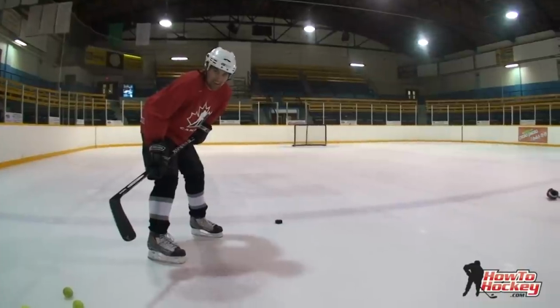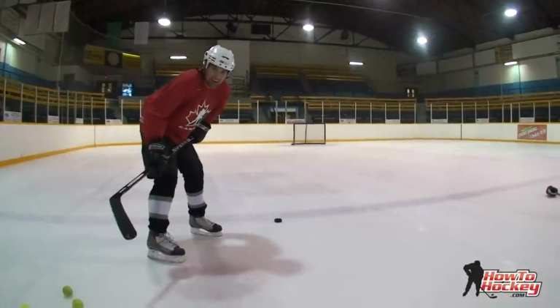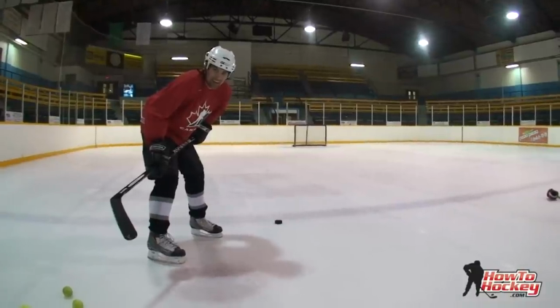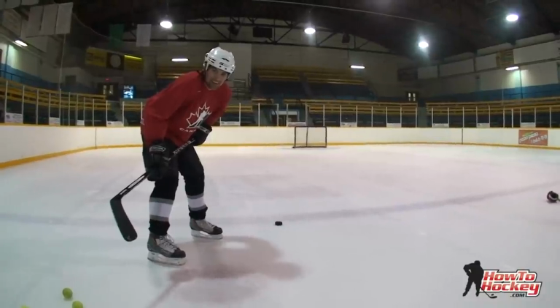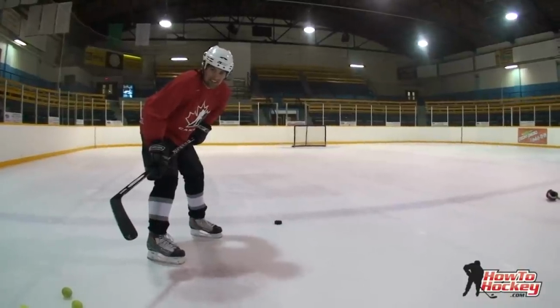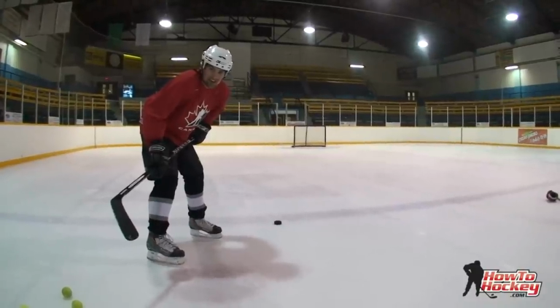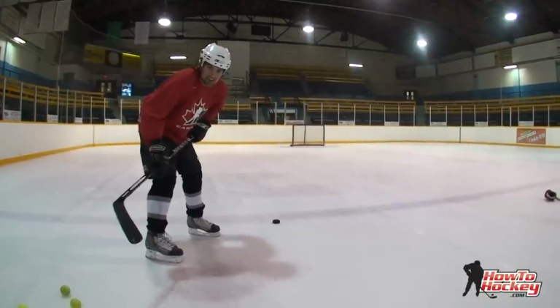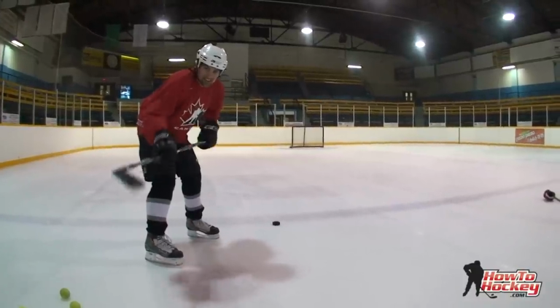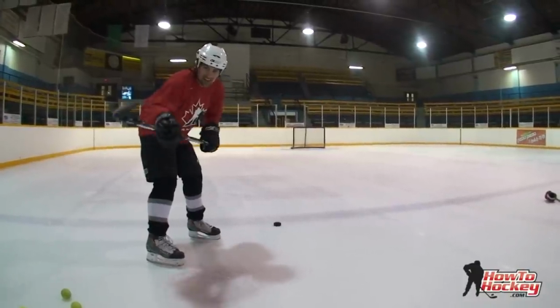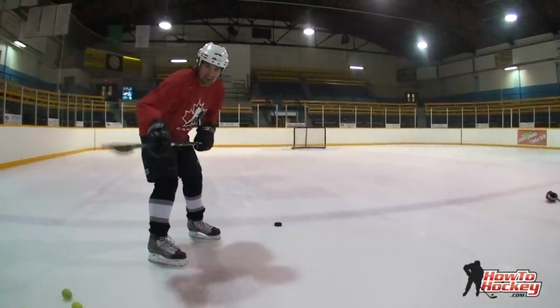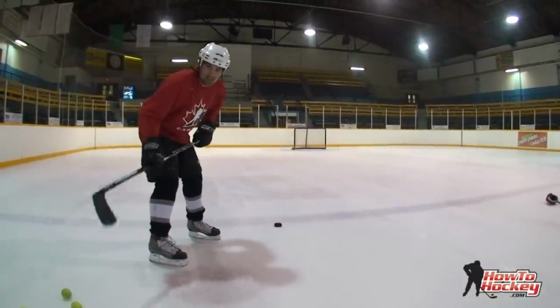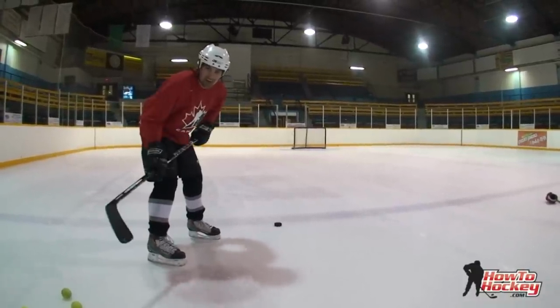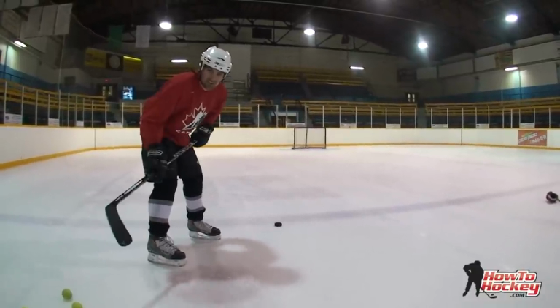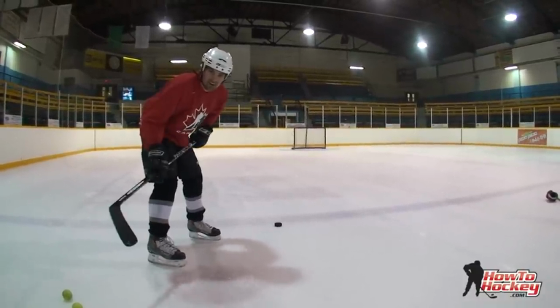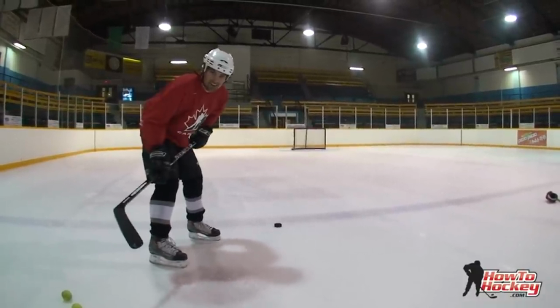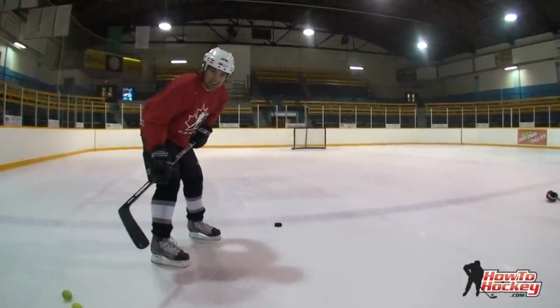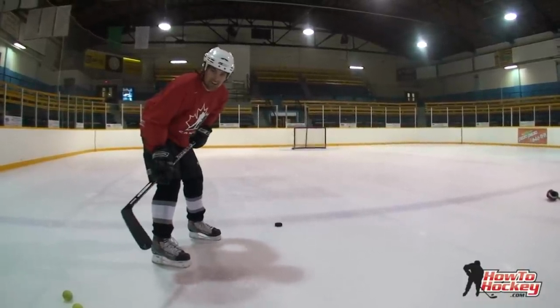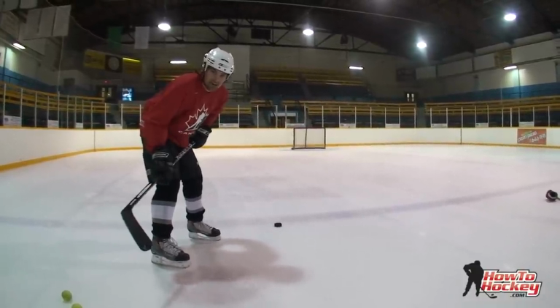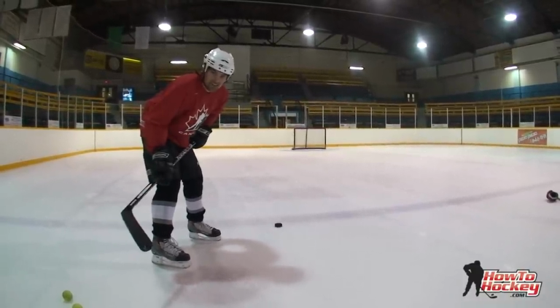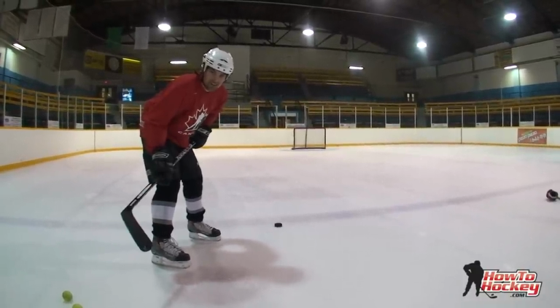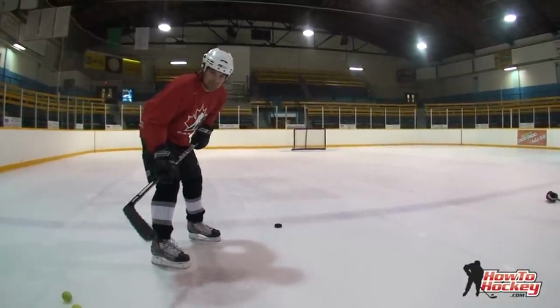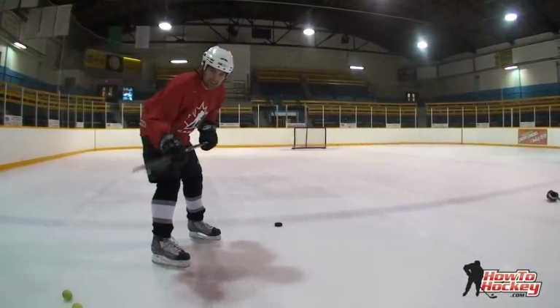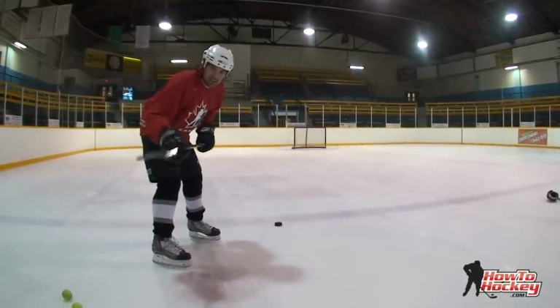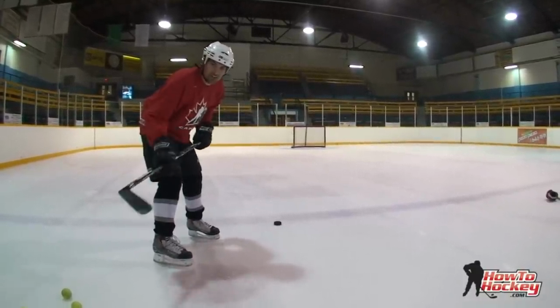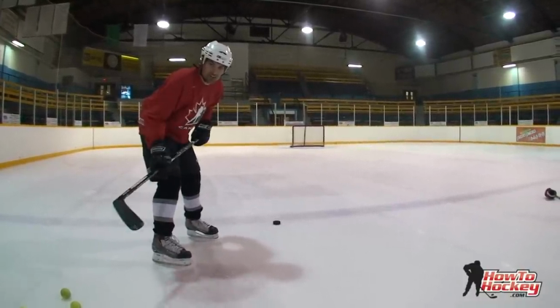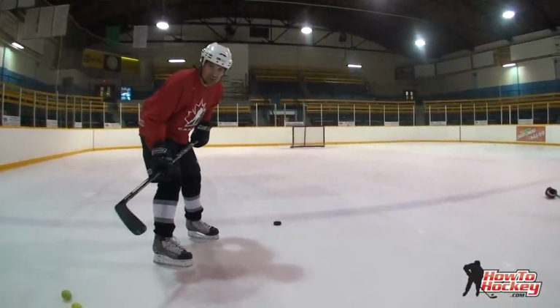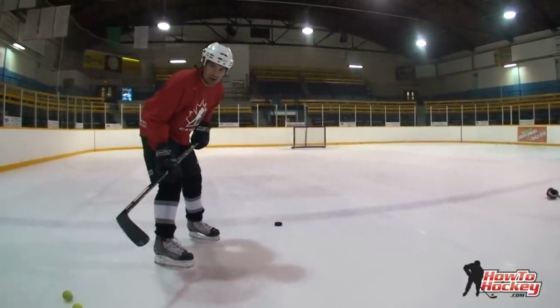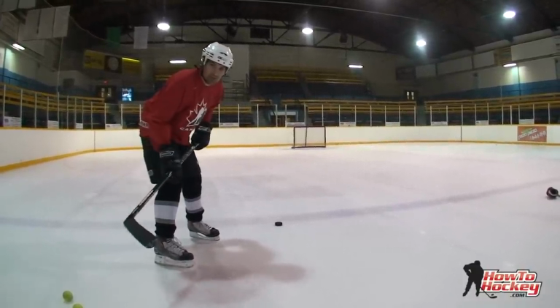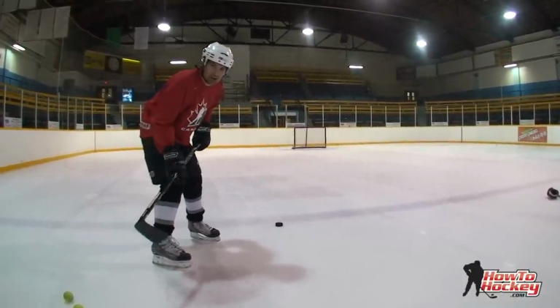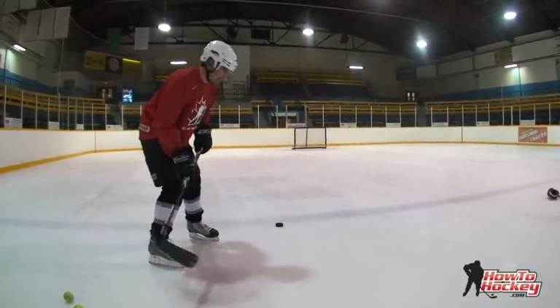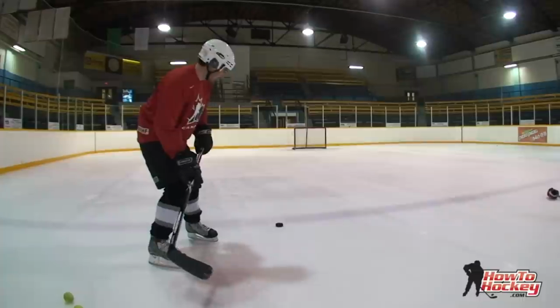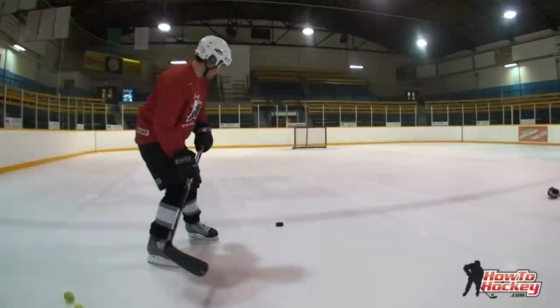Hey, this is Jeremy and Ken from HowToHockey.com. In this clip, Ken's going to show you how to block a slap shot.